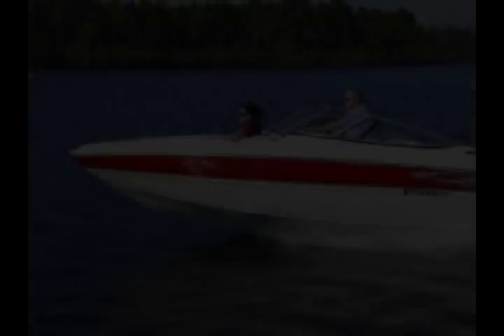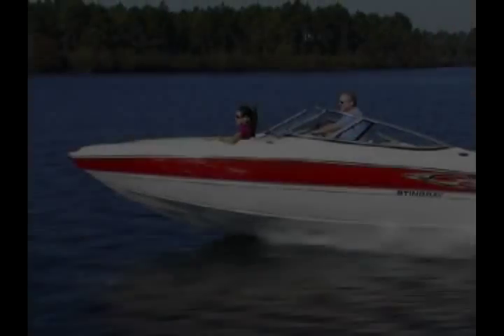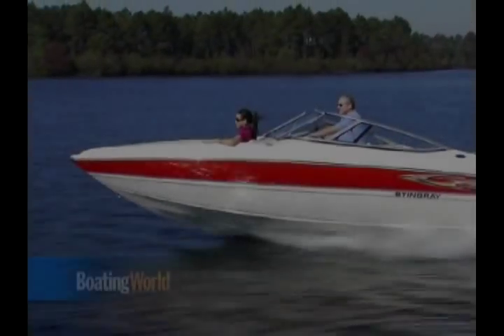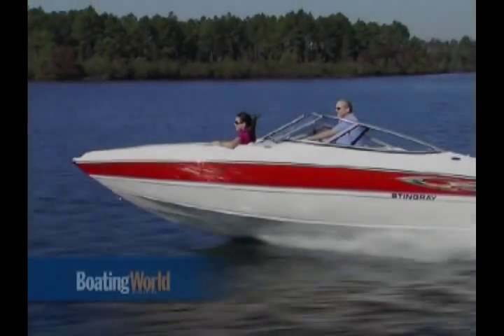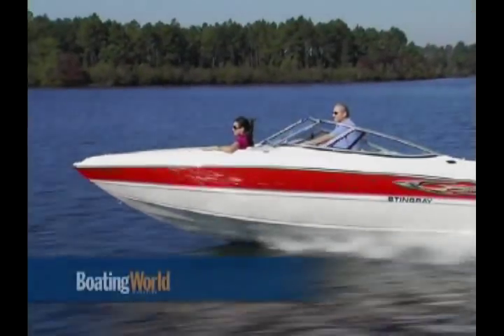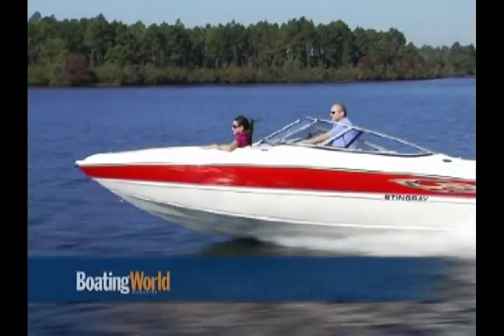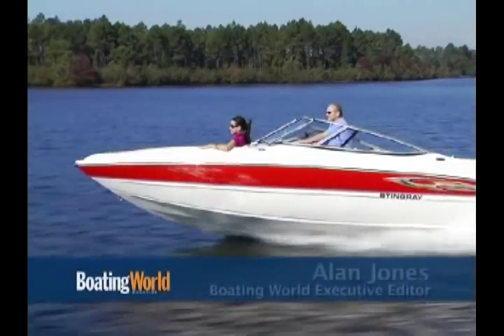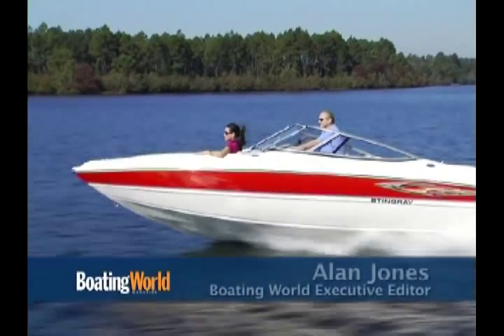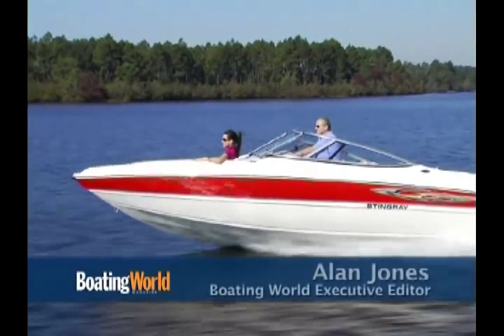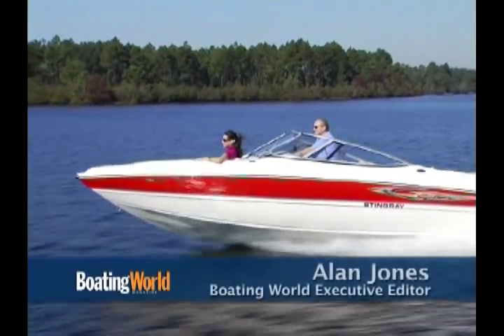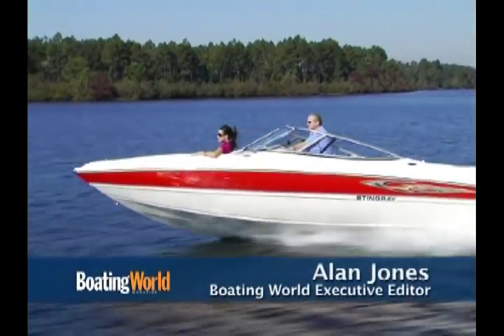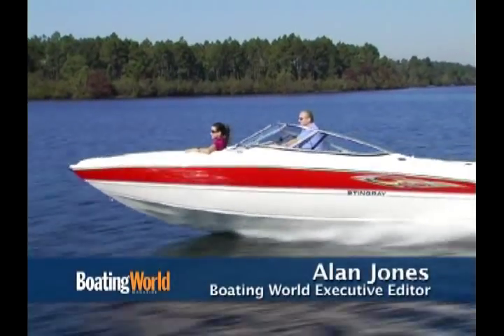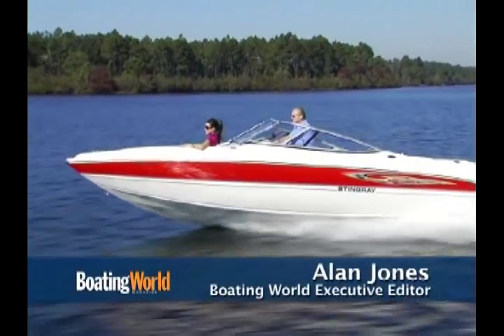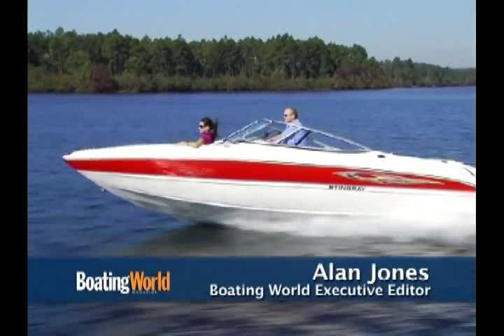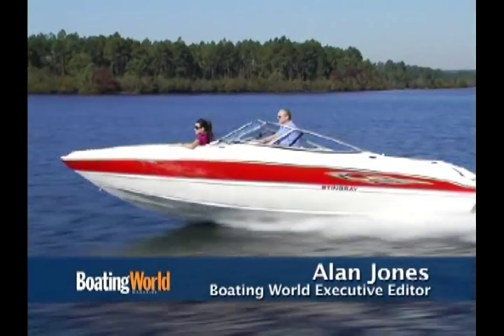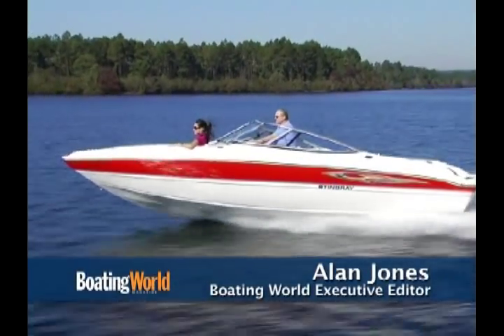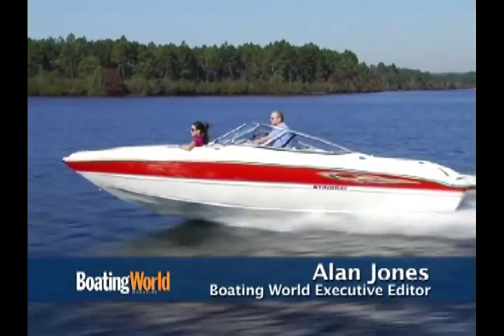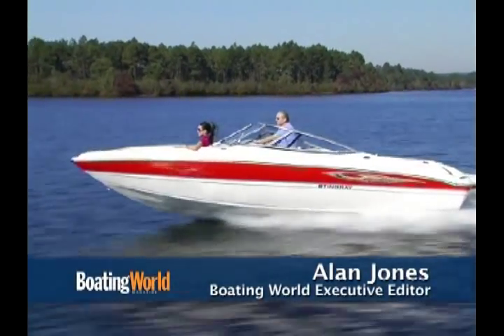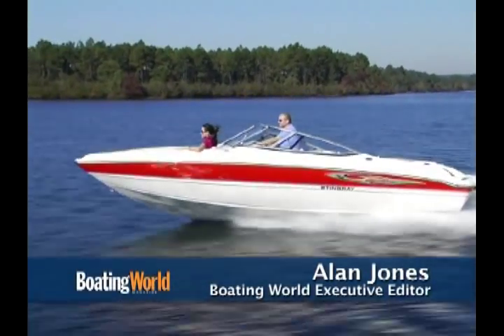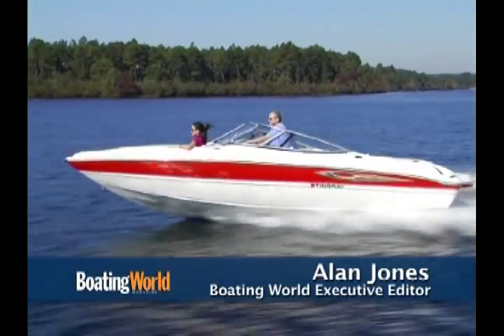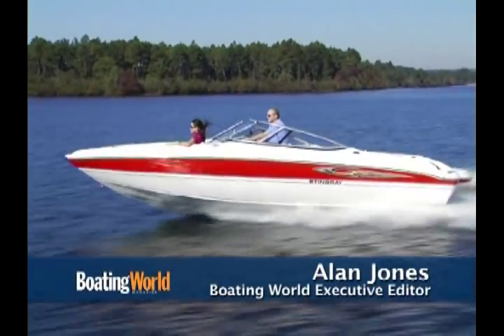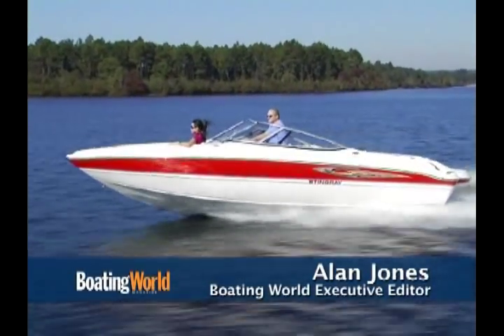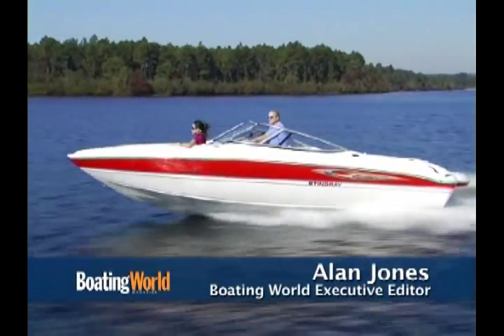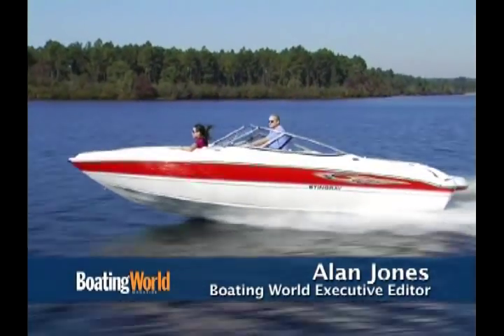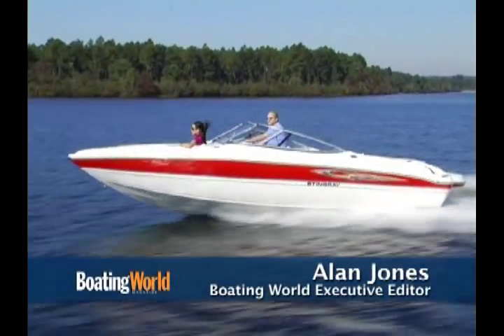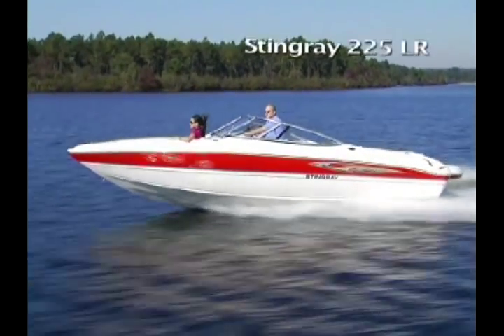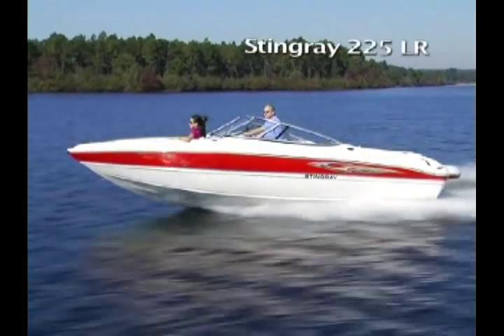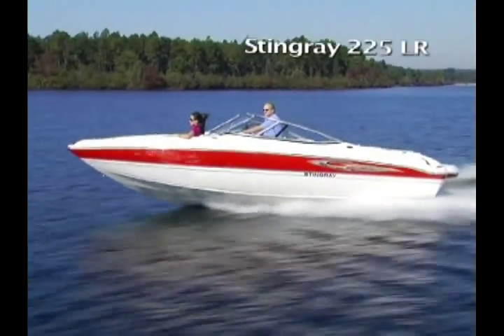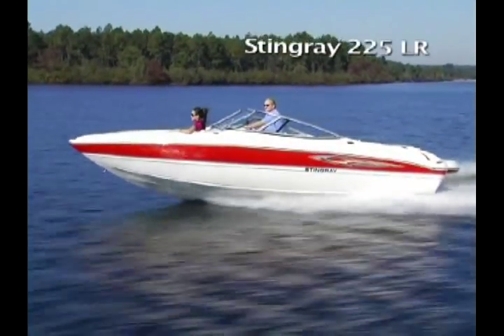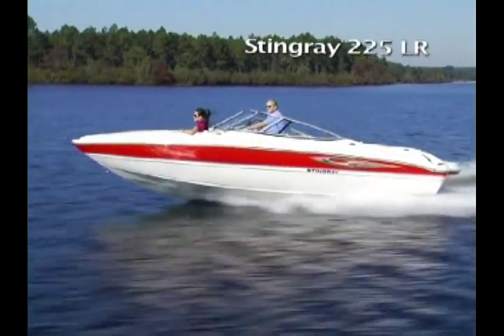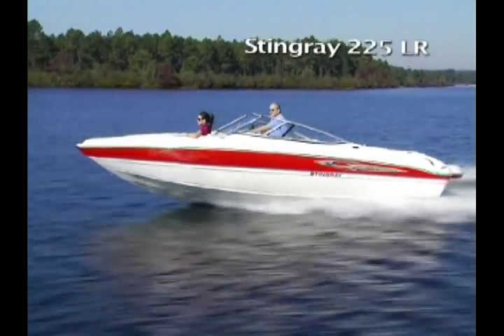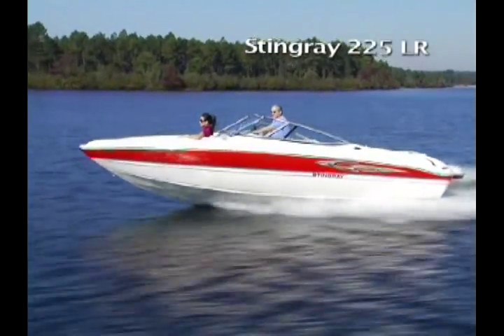Hi, I'm Alan Jones, Executive Editor for Boating World Magazine. Today I'm aboard the Stingray 225LR.